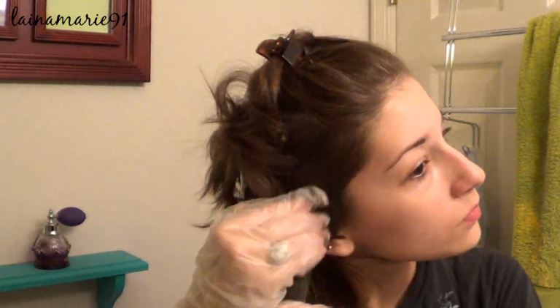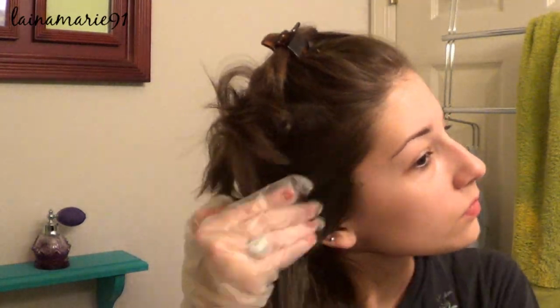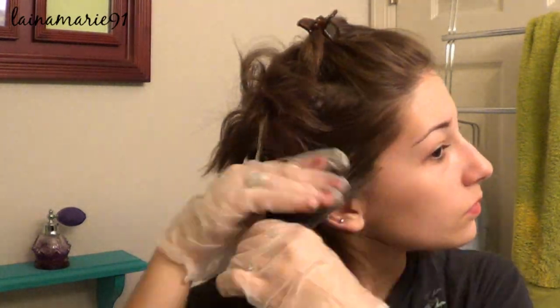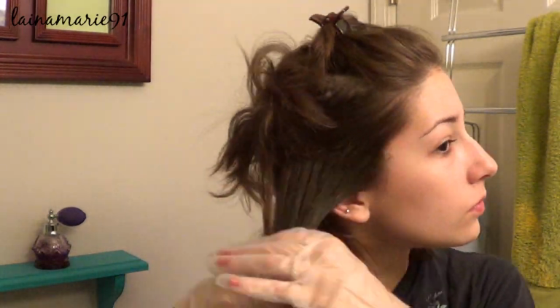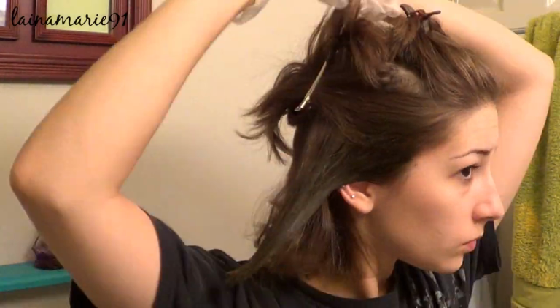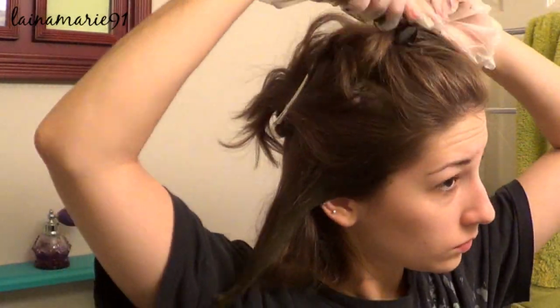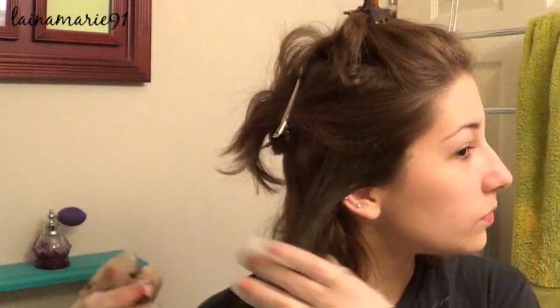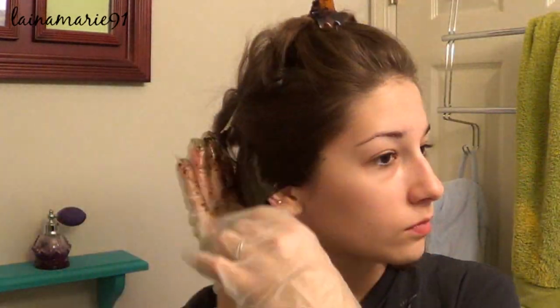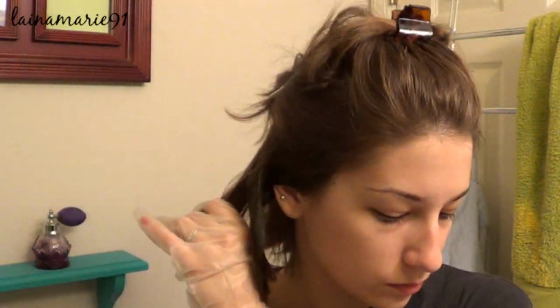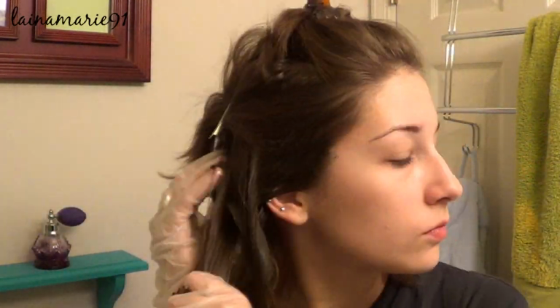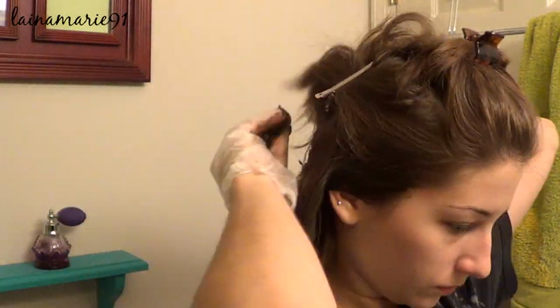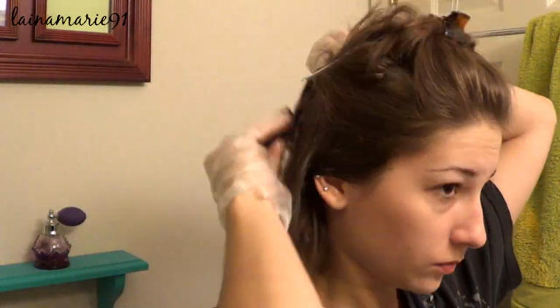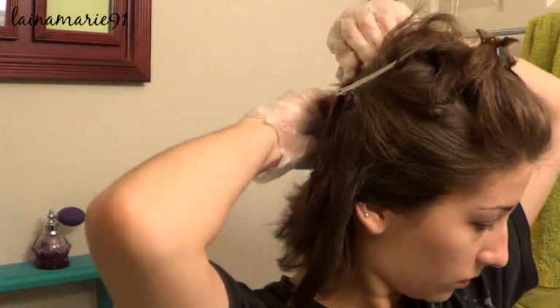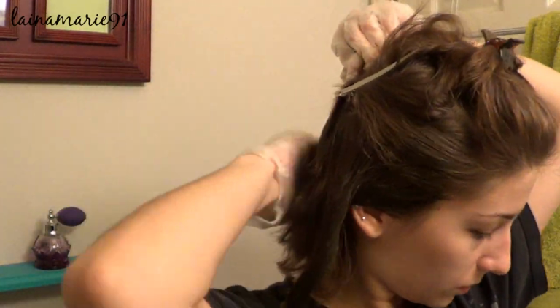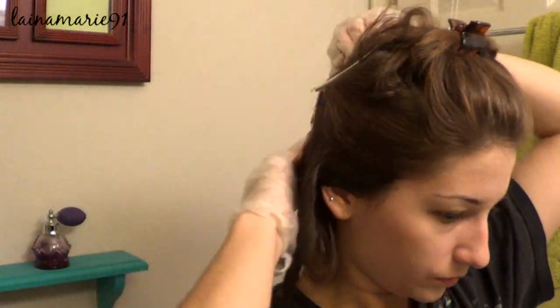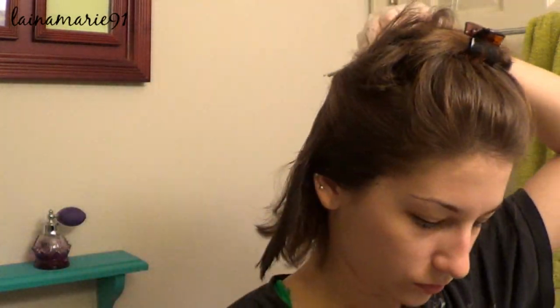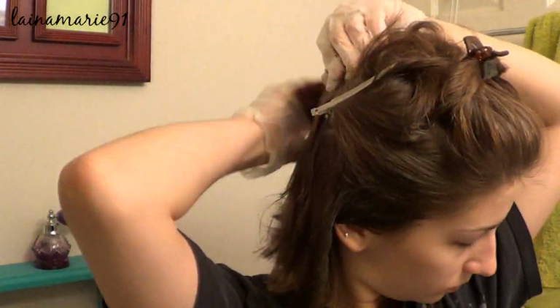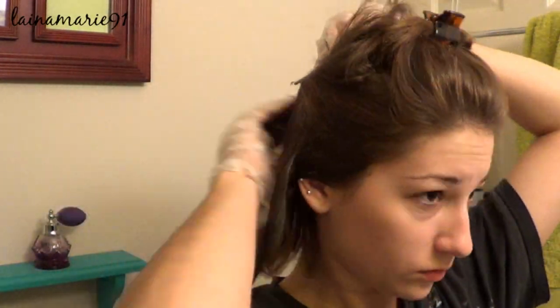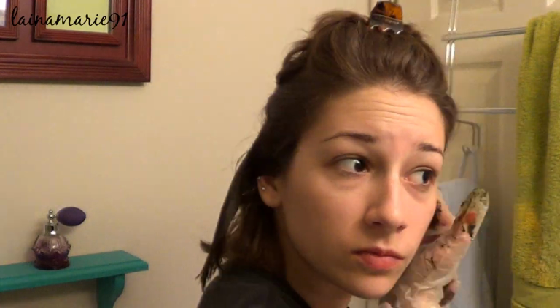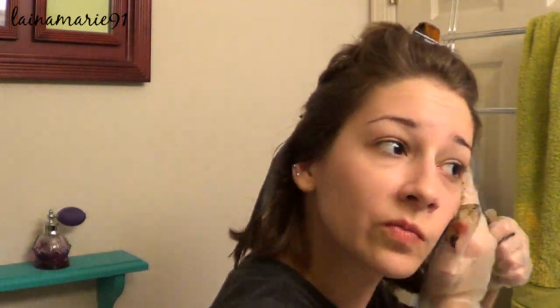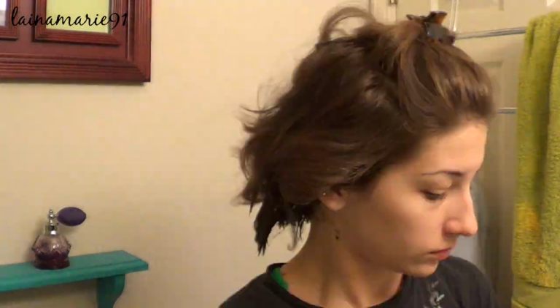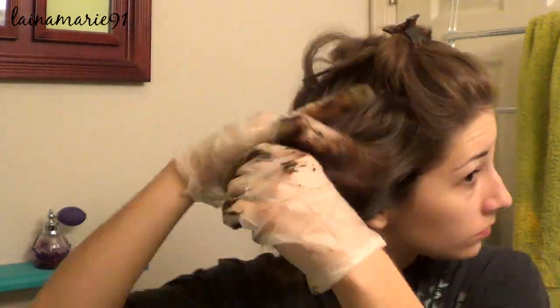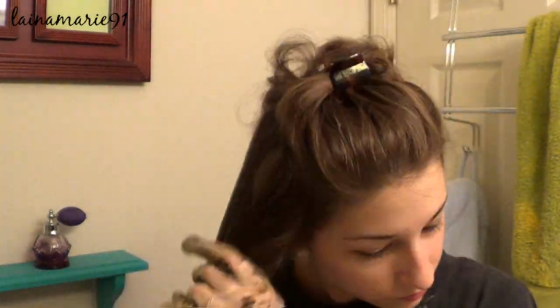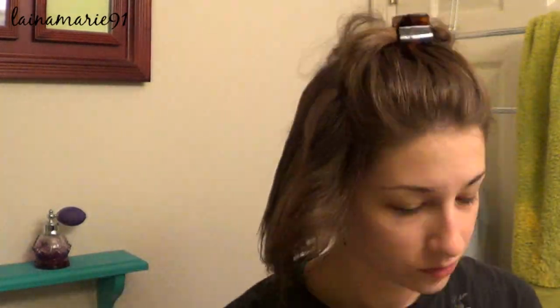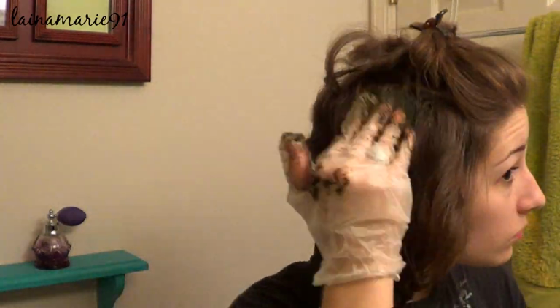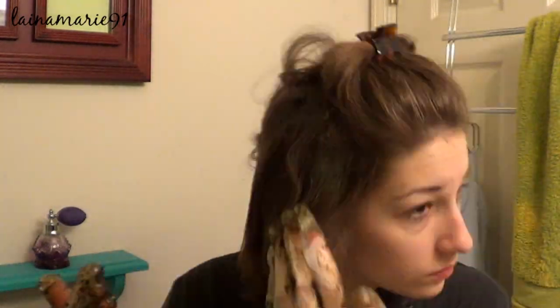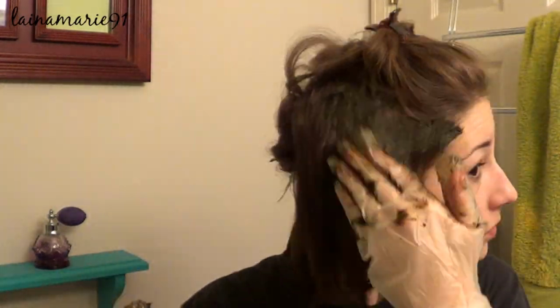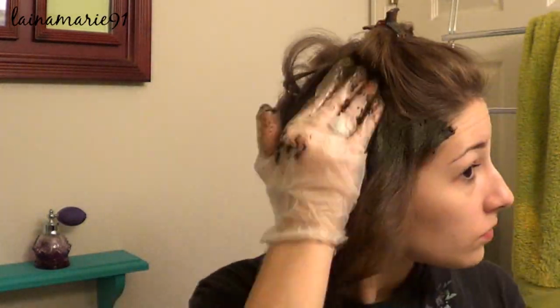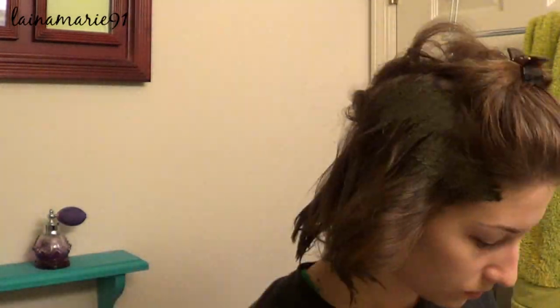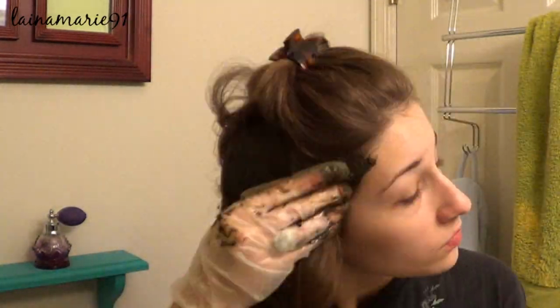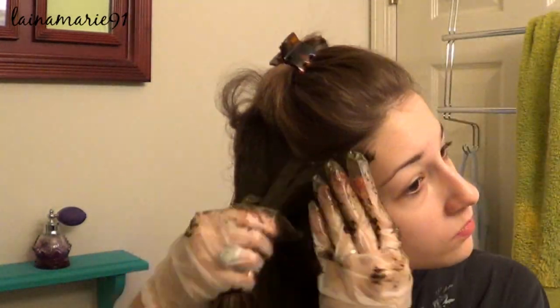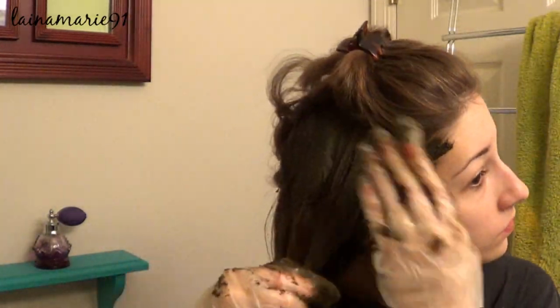Don't forget to put on your gloves because this stuff does stain your skin if you let it sit there for too long, so just be aware of that.